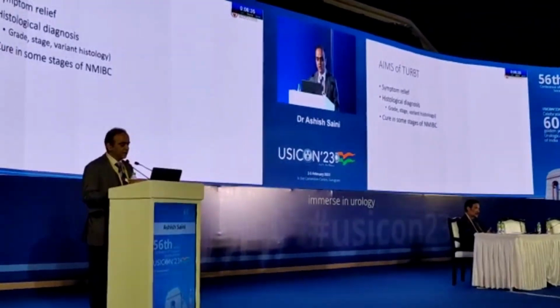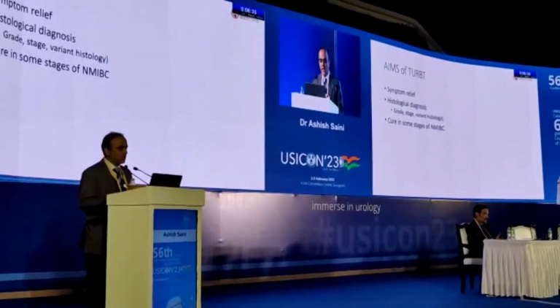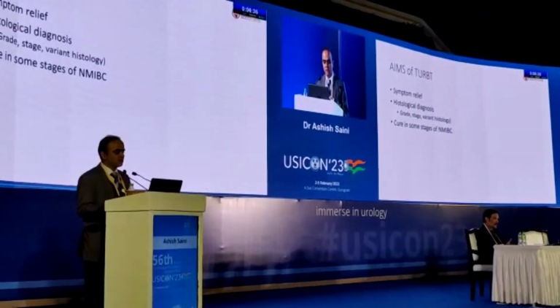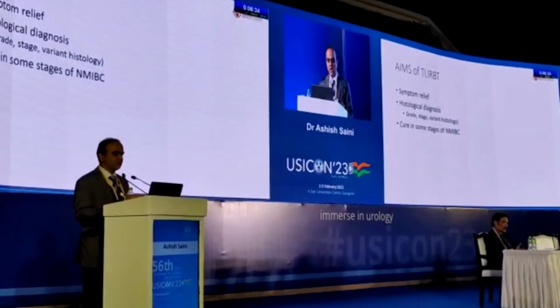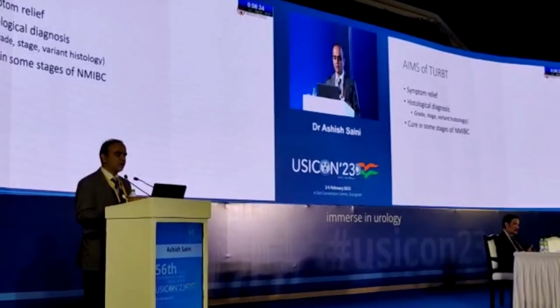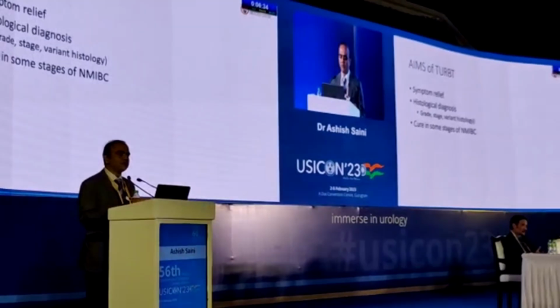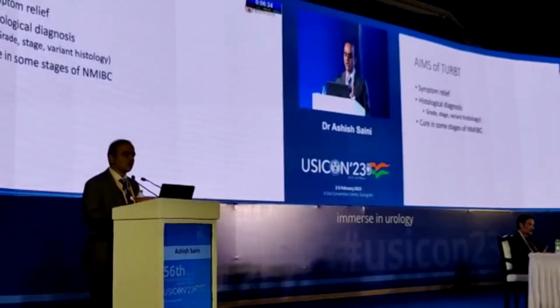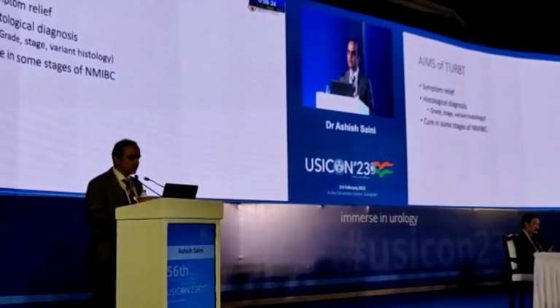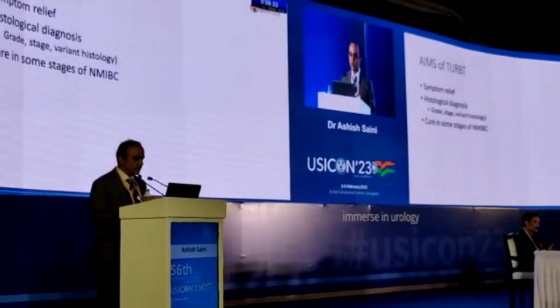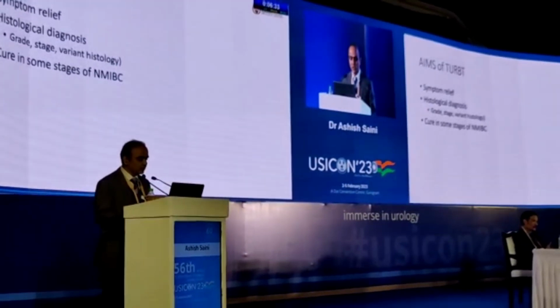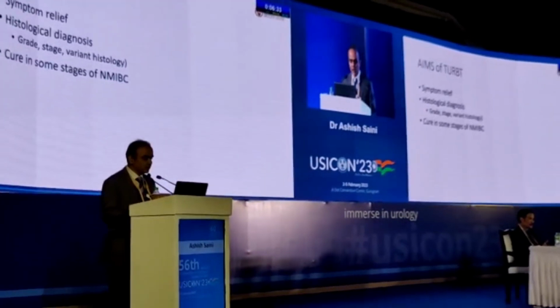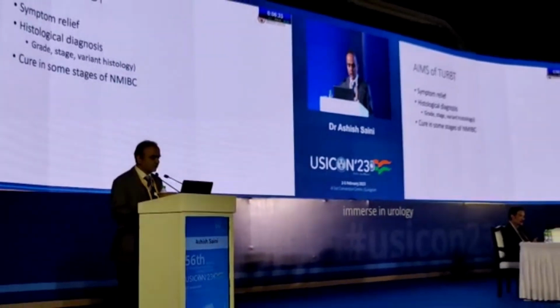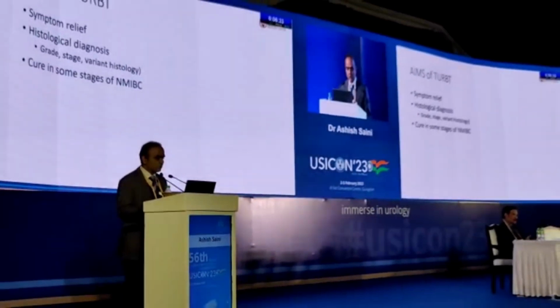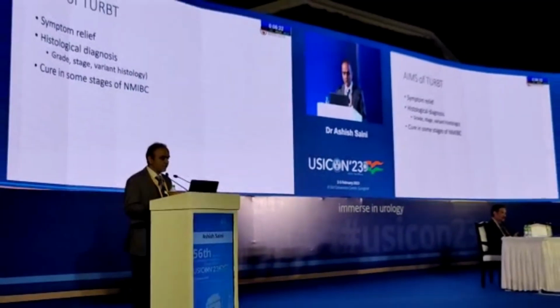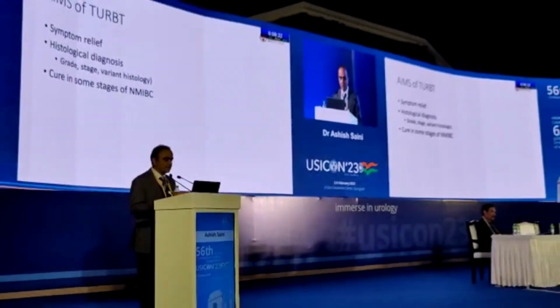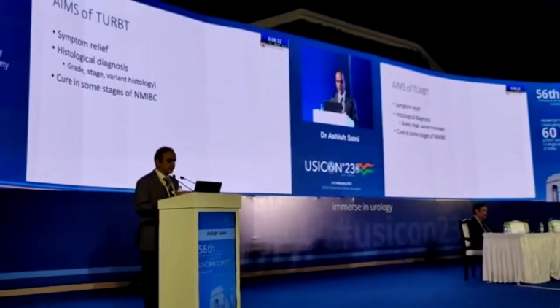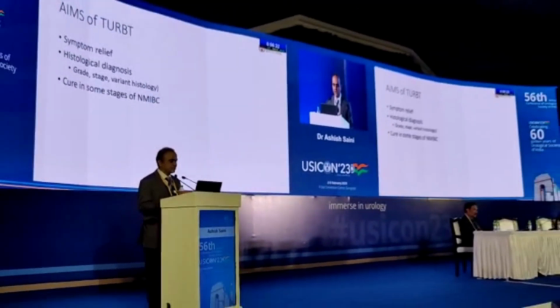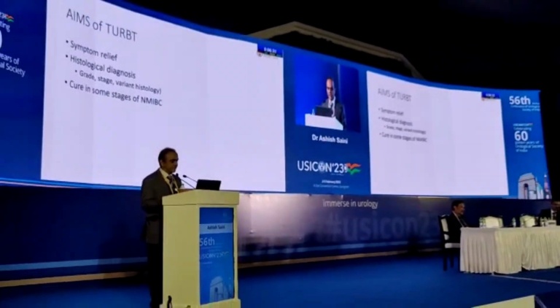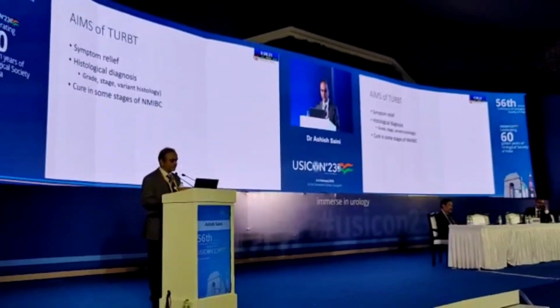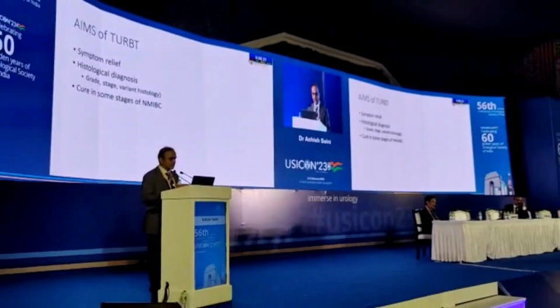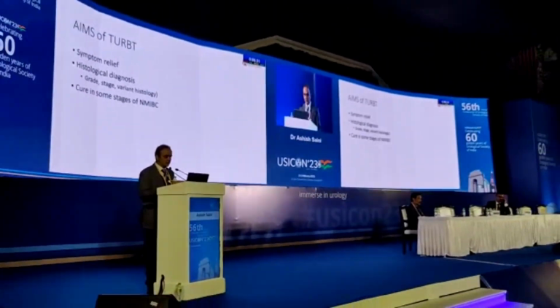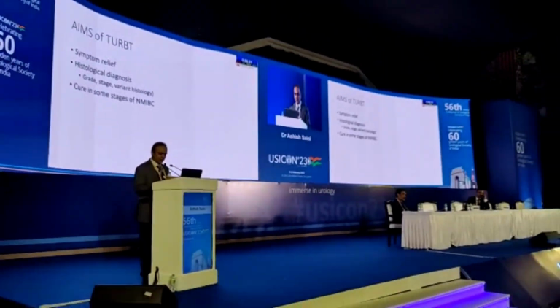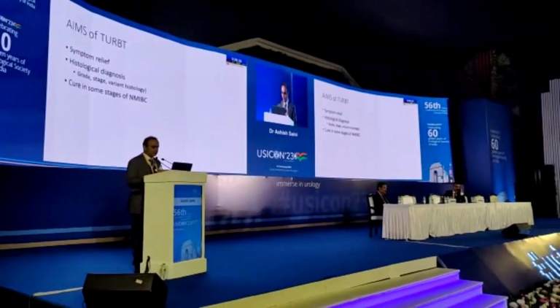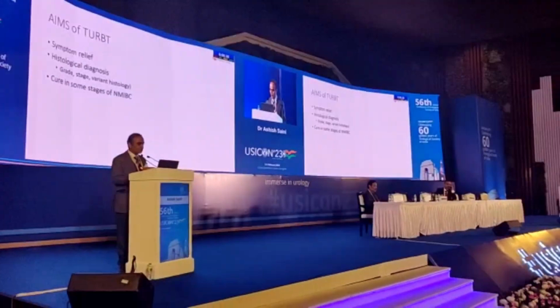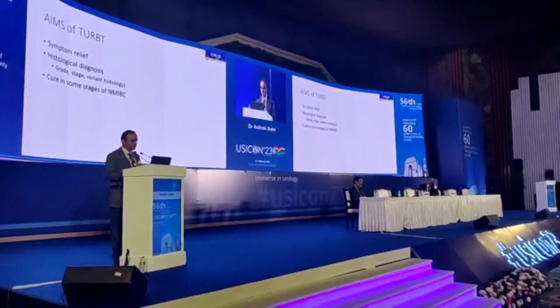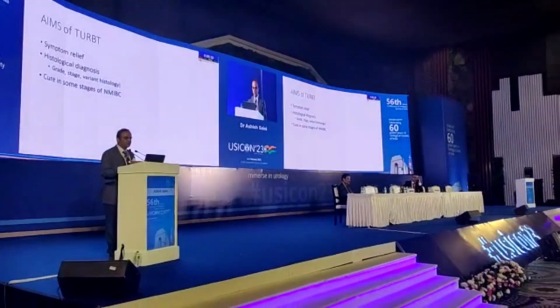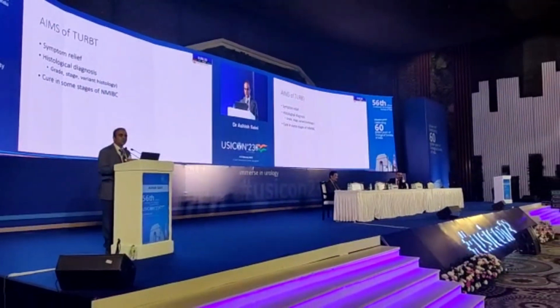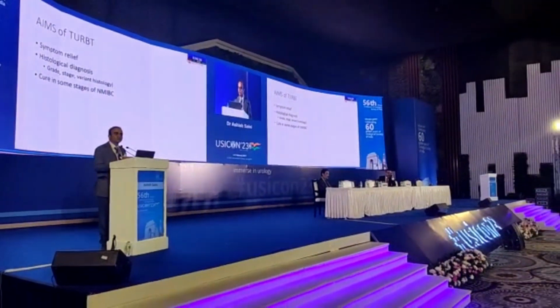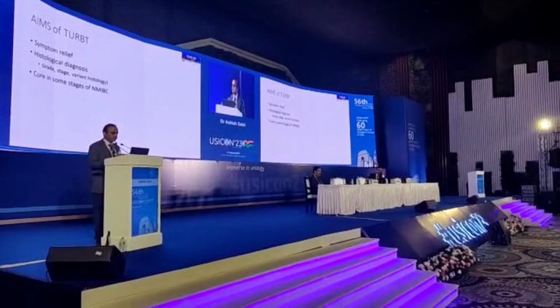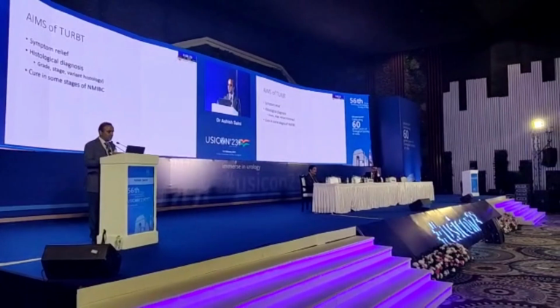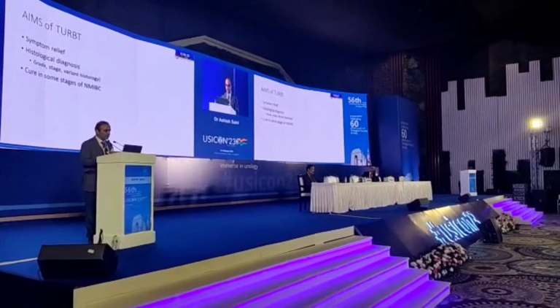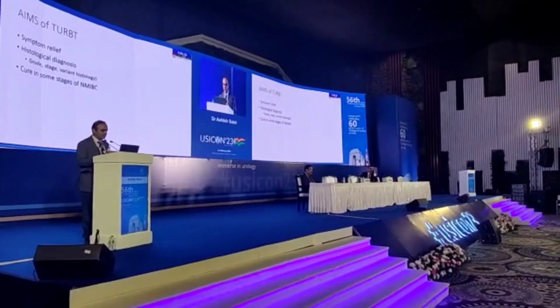The aims are symptom relief, physiological diagnosis in the form of grade, stage and variation, and cure in some stages of non-muscle invasive bladder cancer.